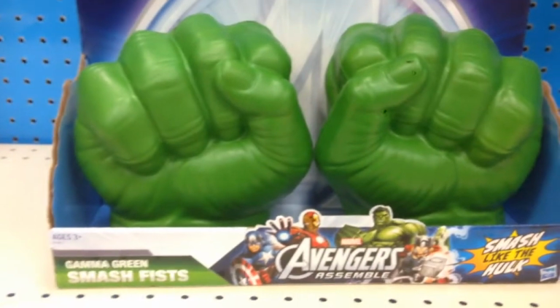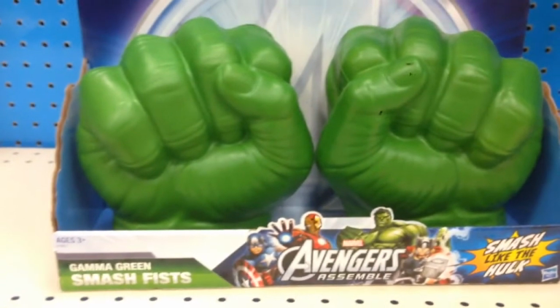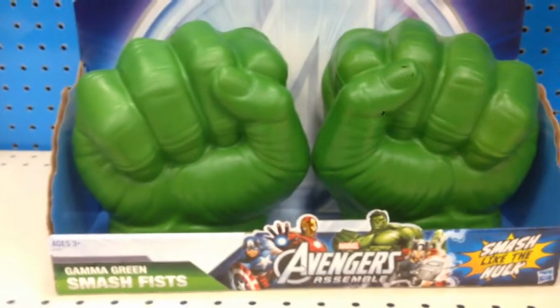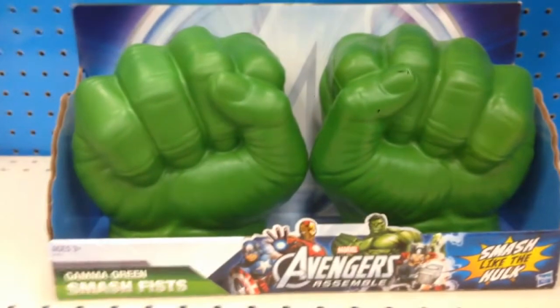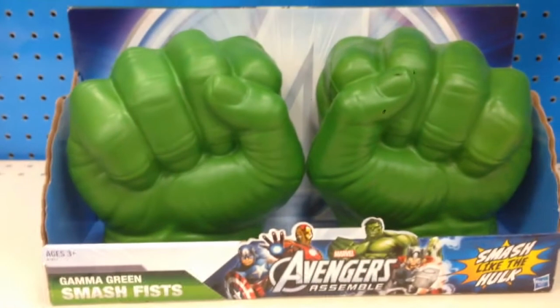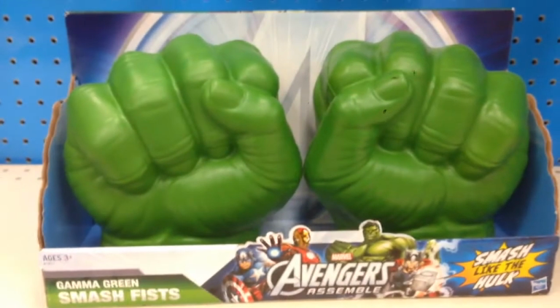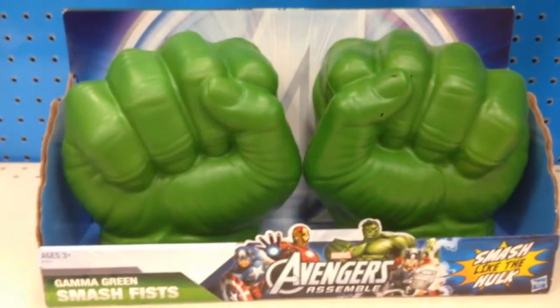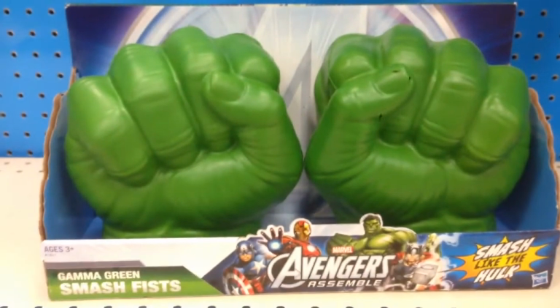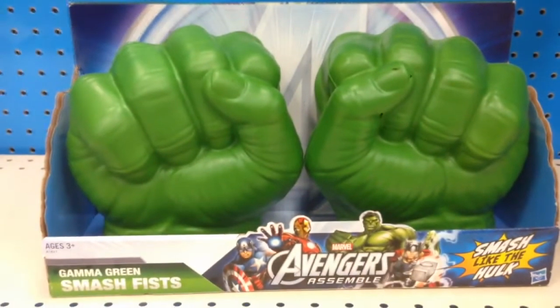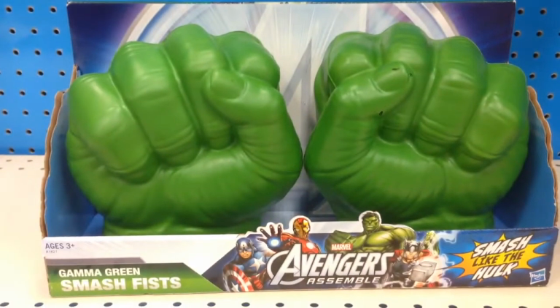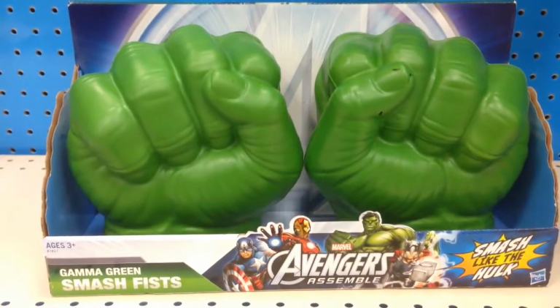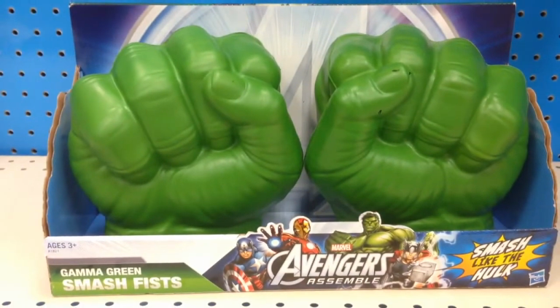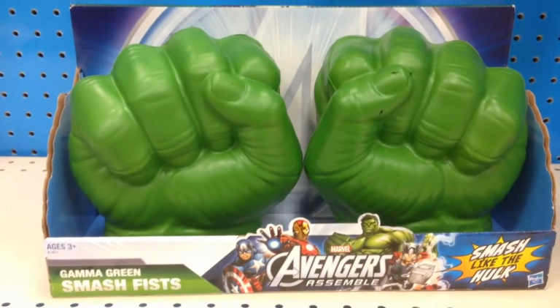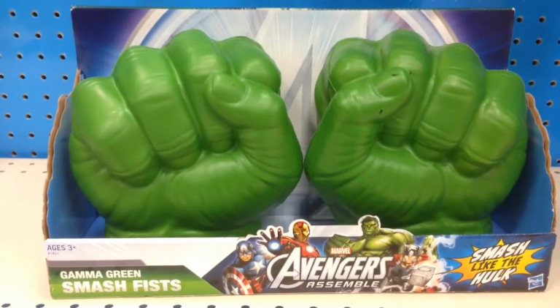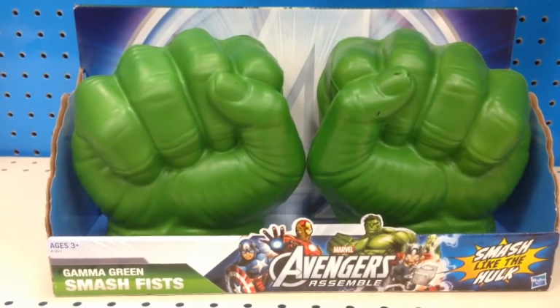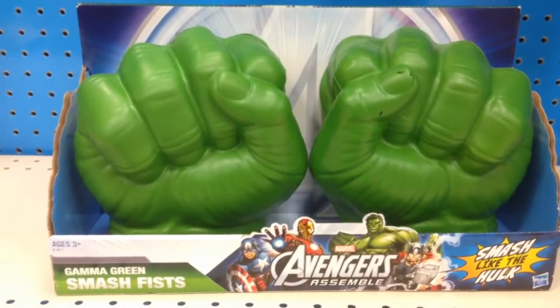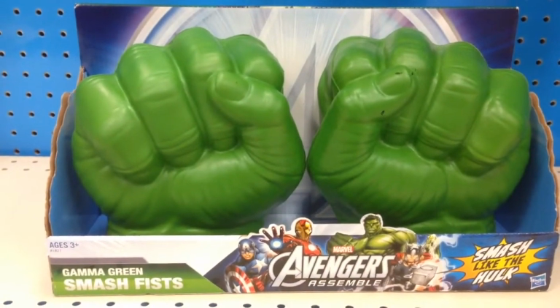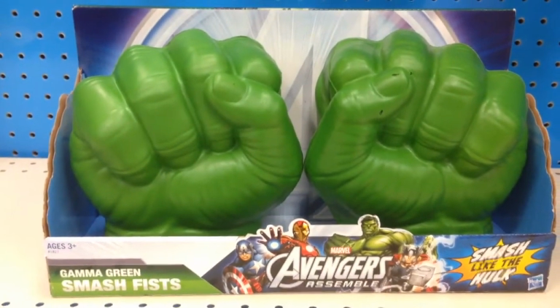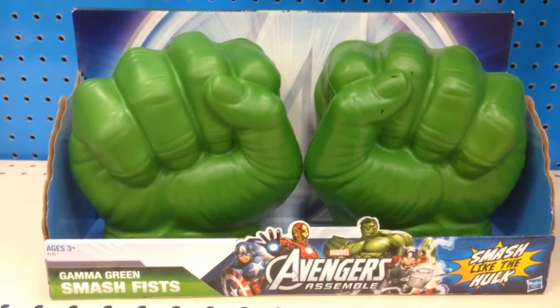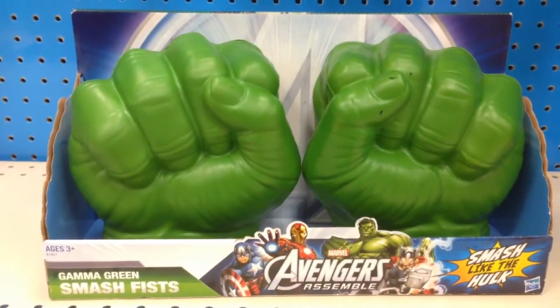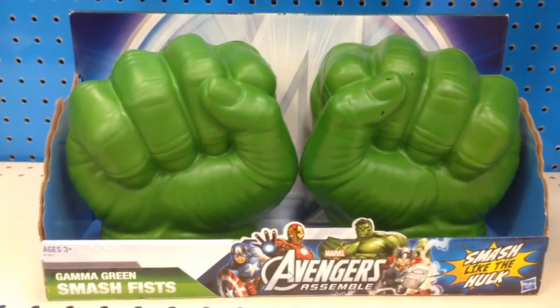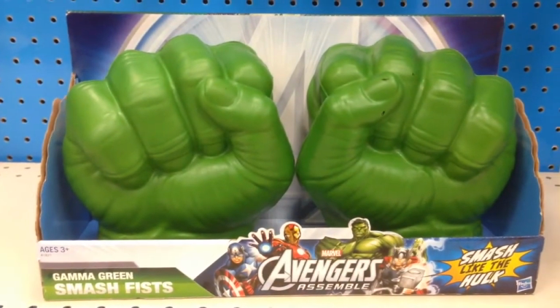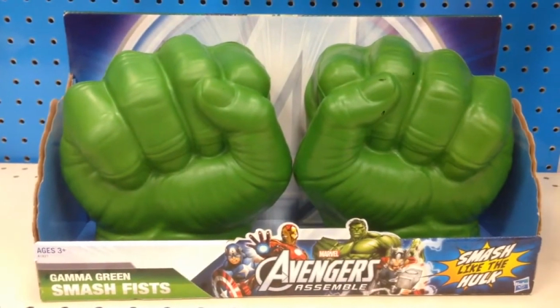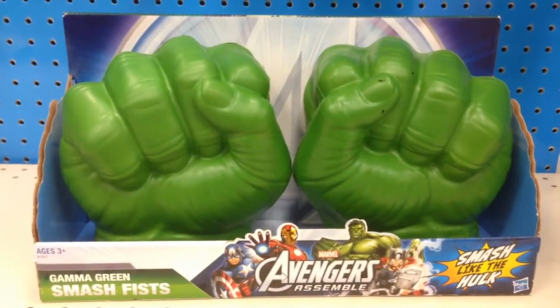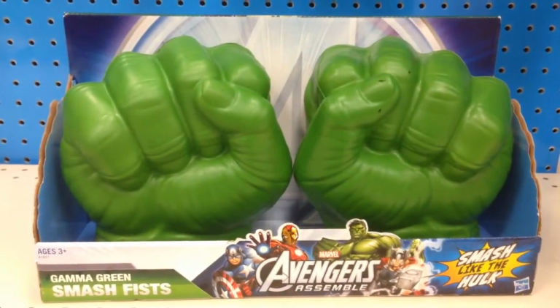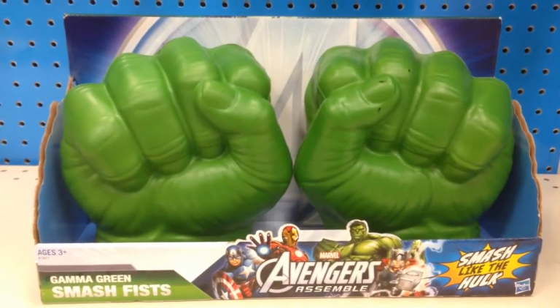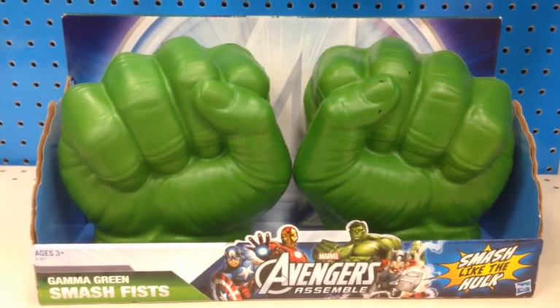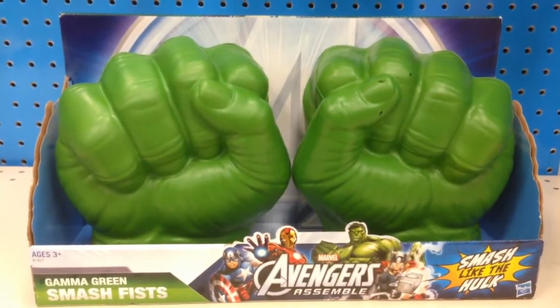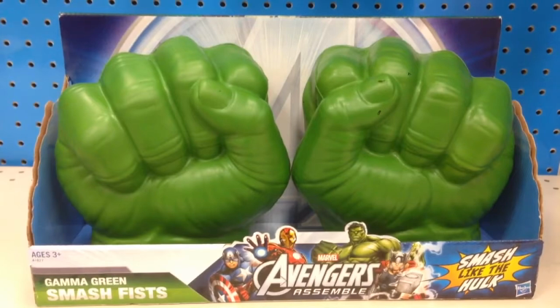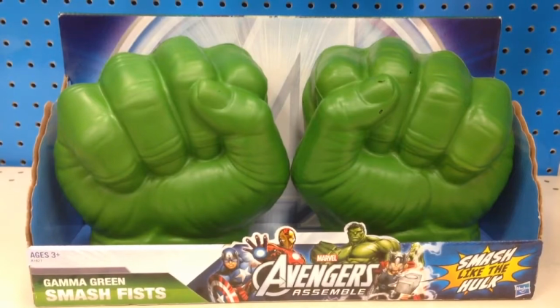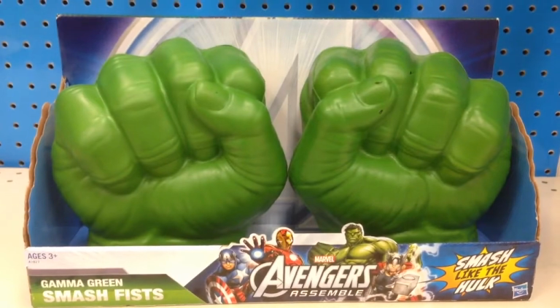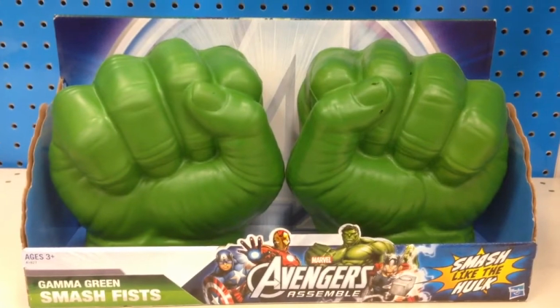So yeah, from Marvel Avengers, that is the Gamma Green Smash Fist. Super cool.